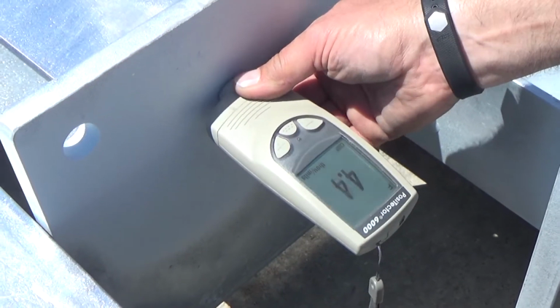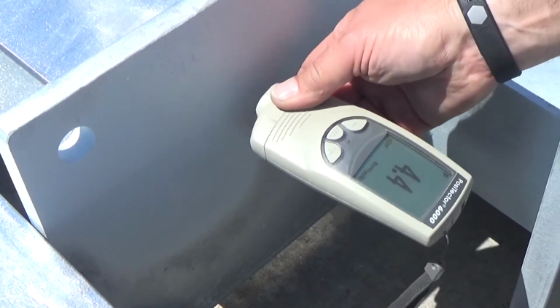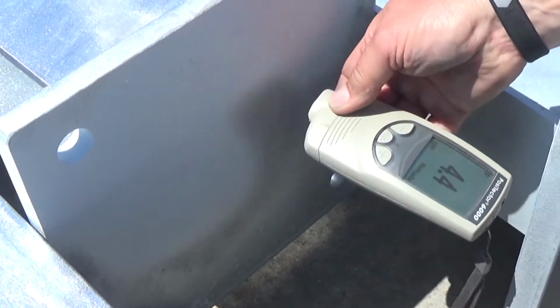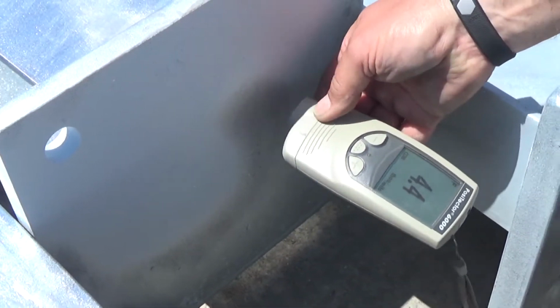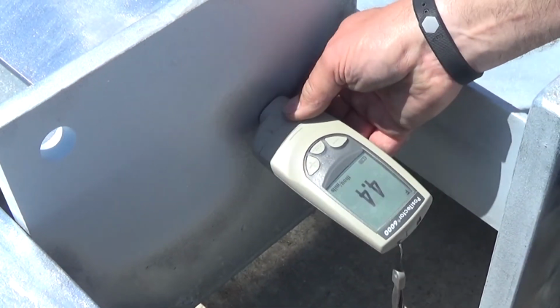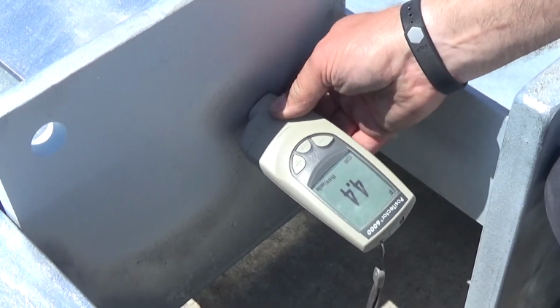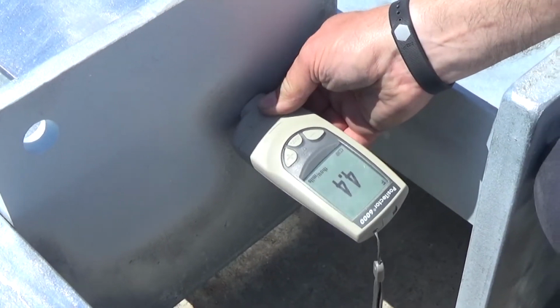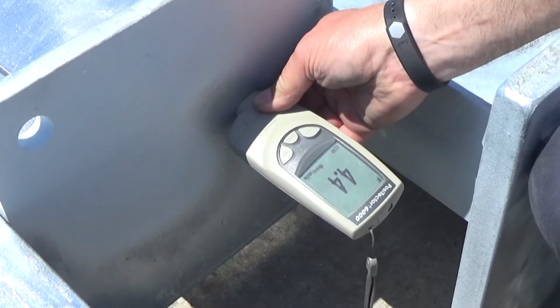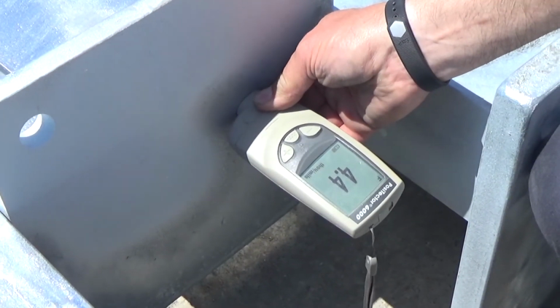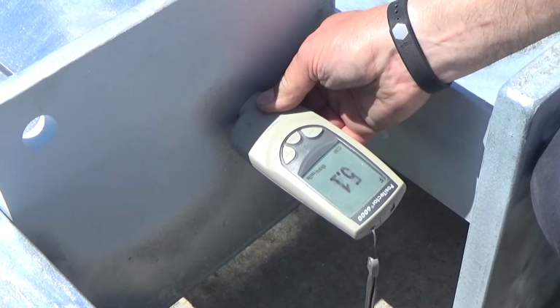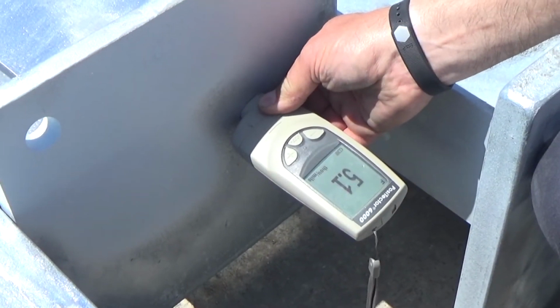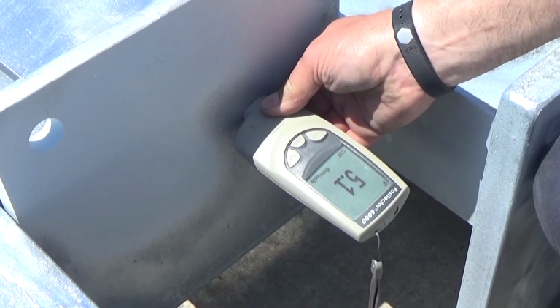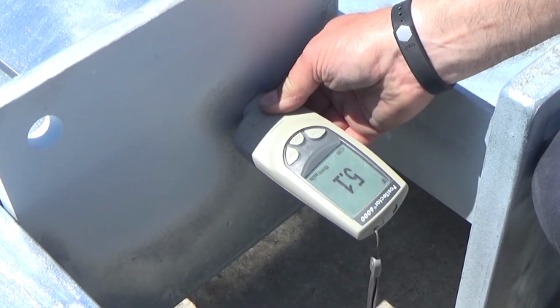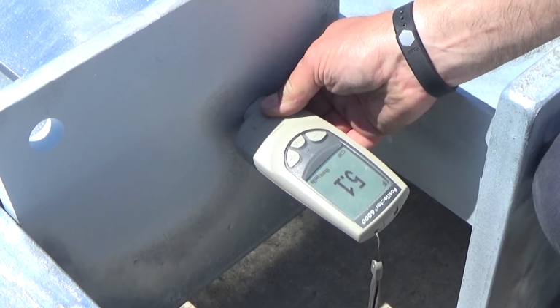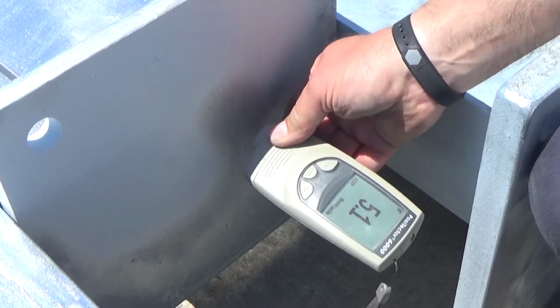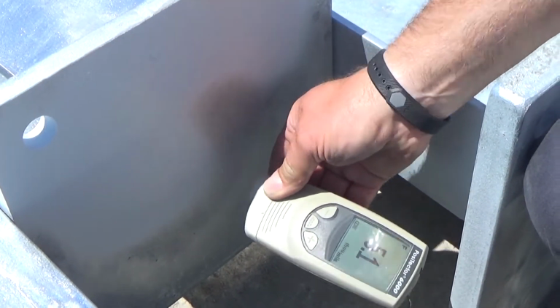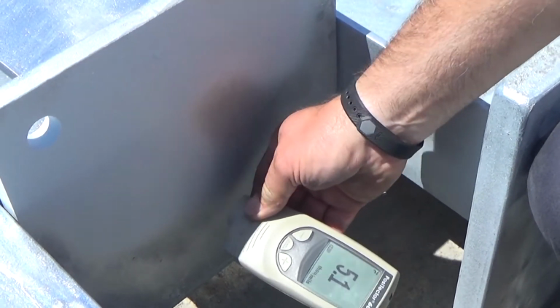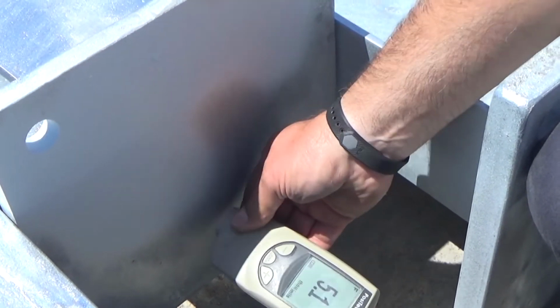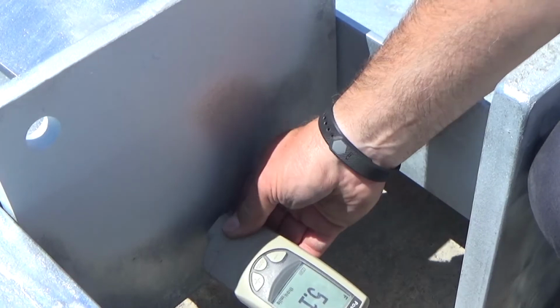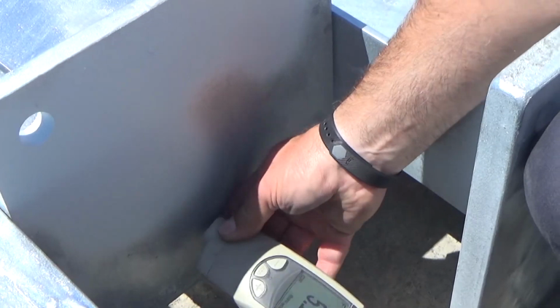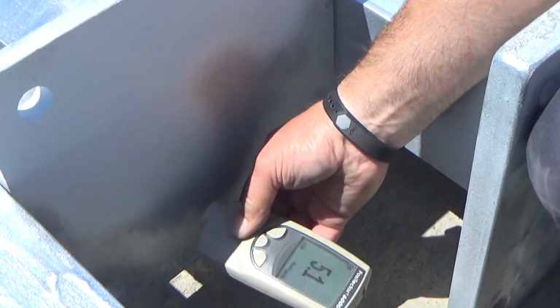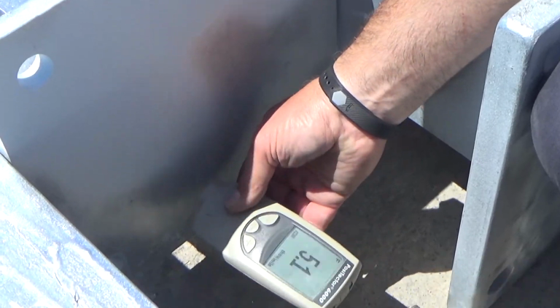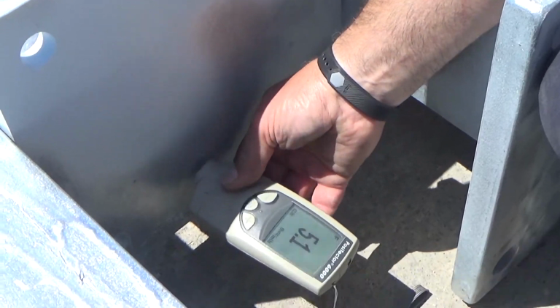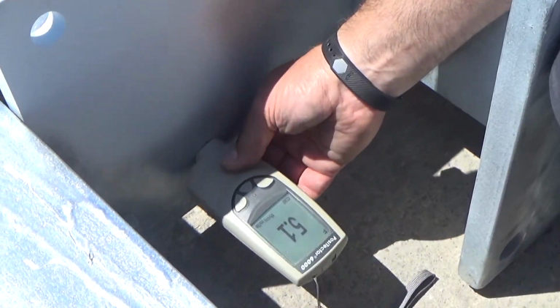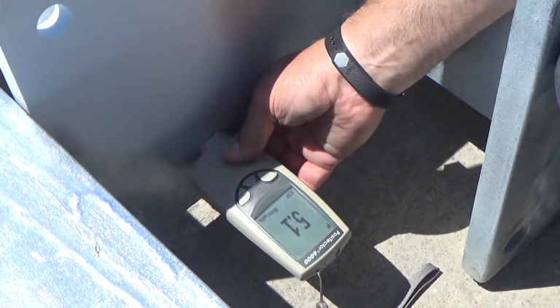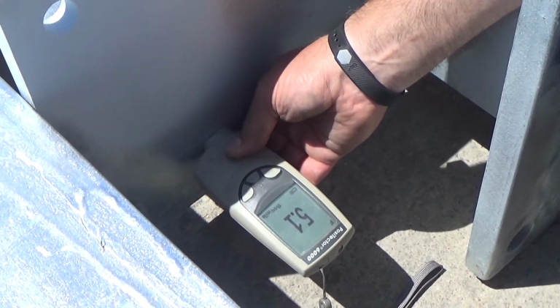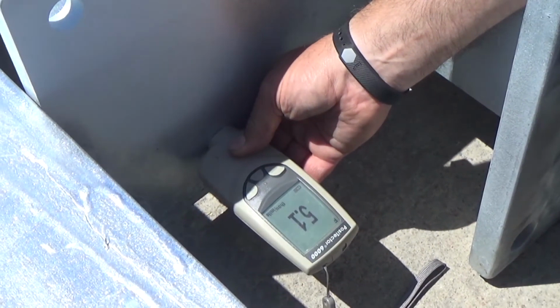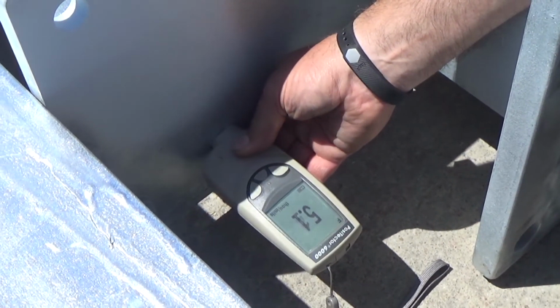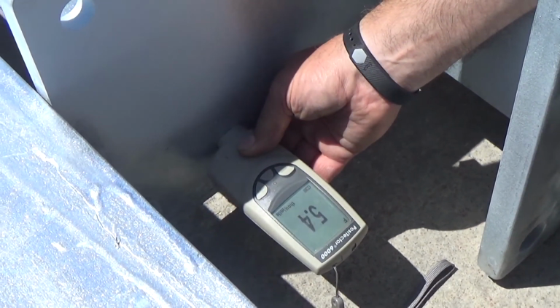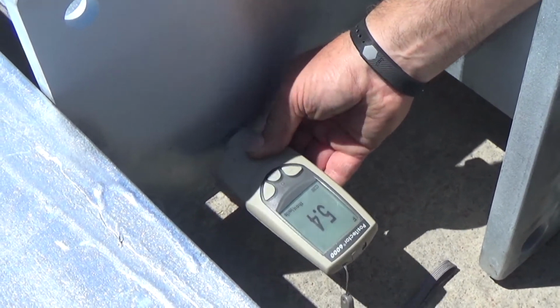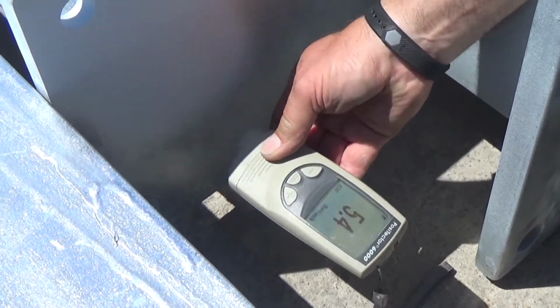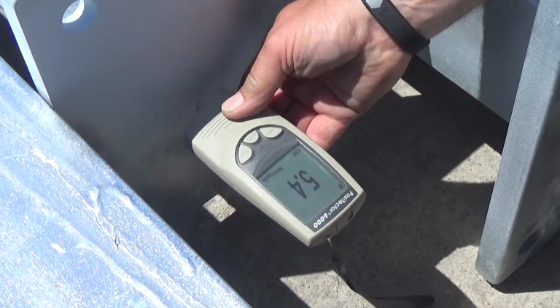The metalized coating thickness can be verified by a magnetic, electromagnetic, or eddy current gauge.